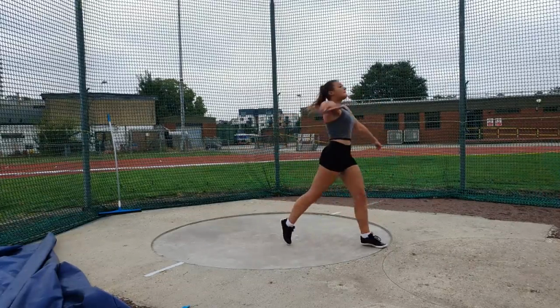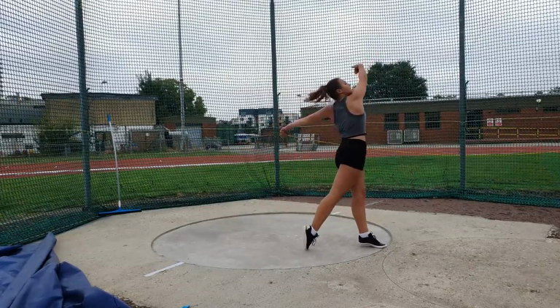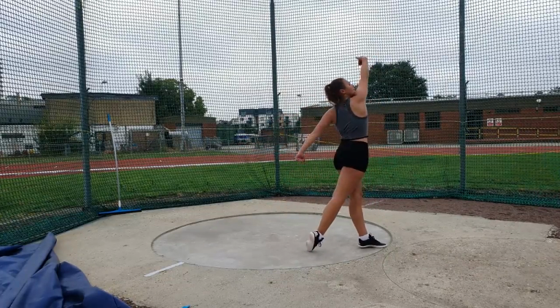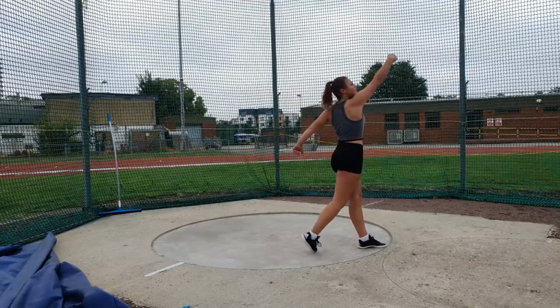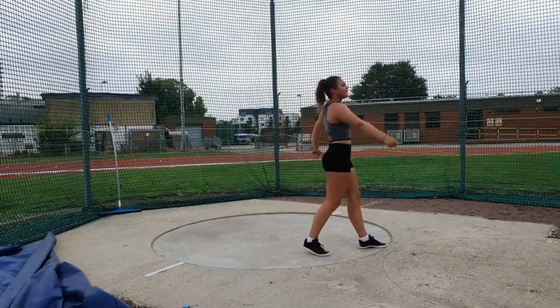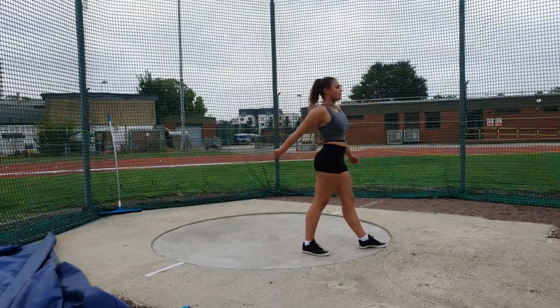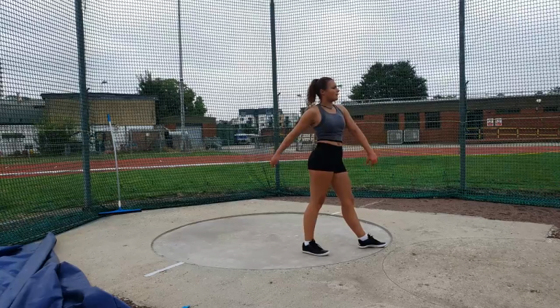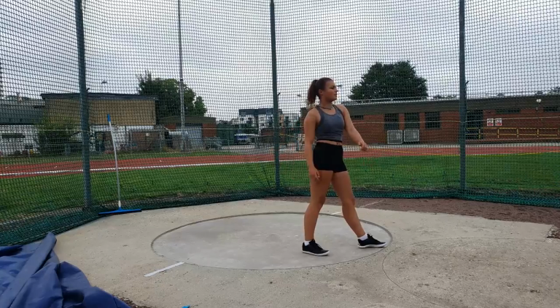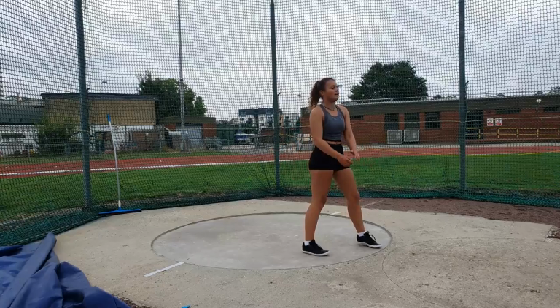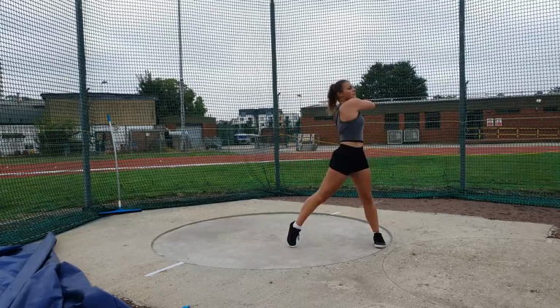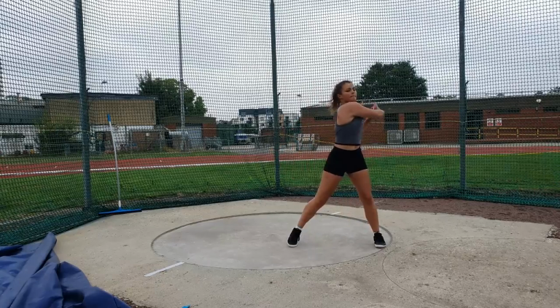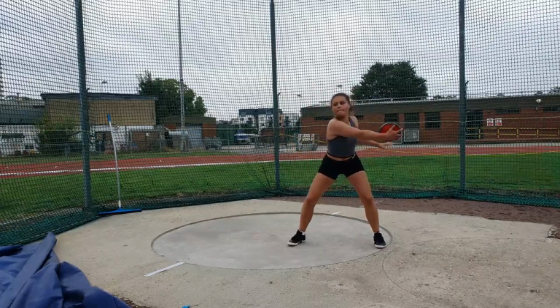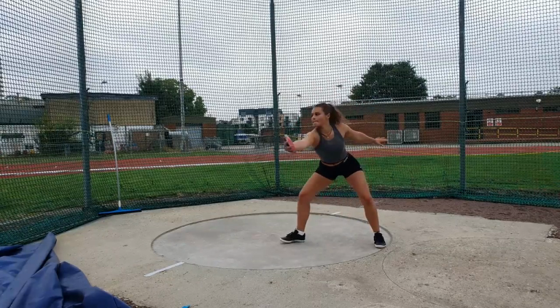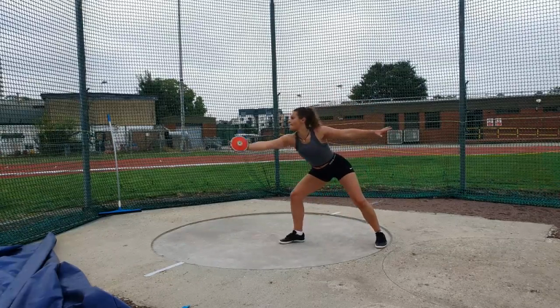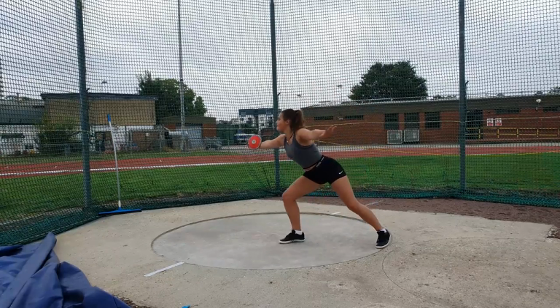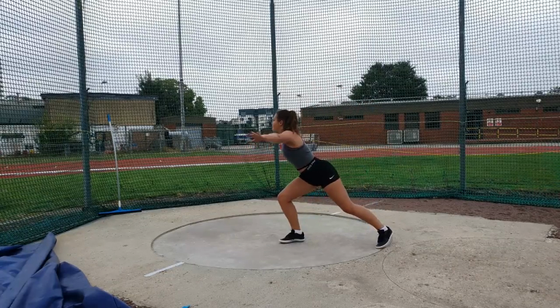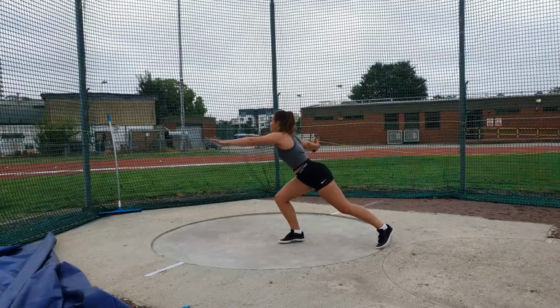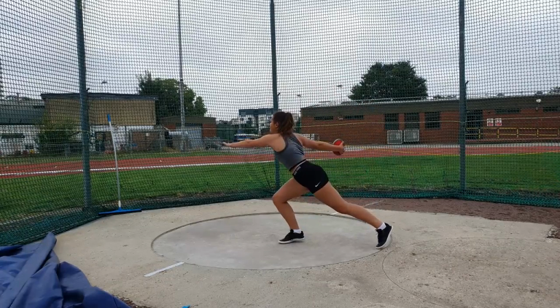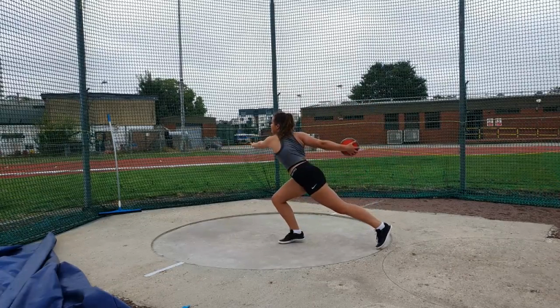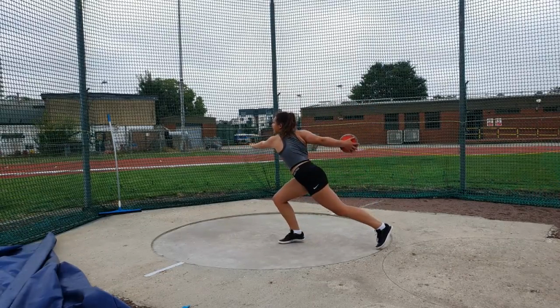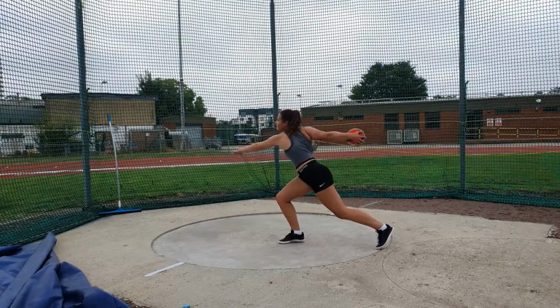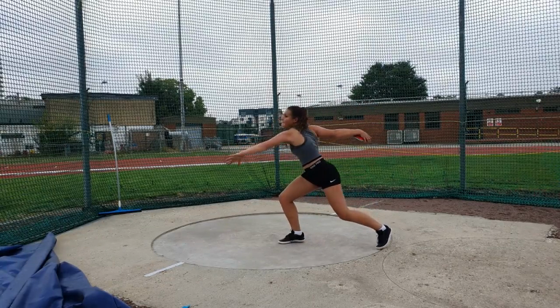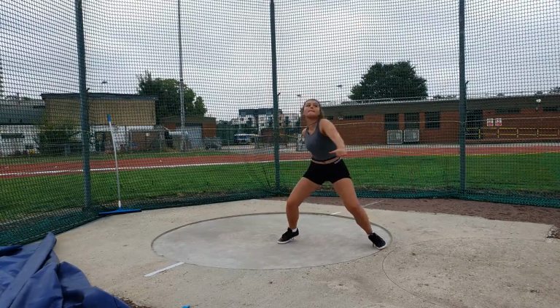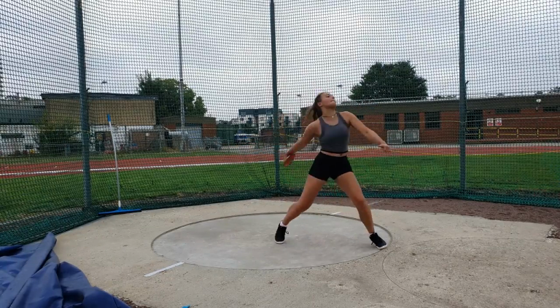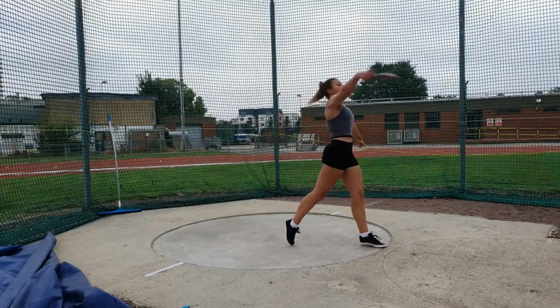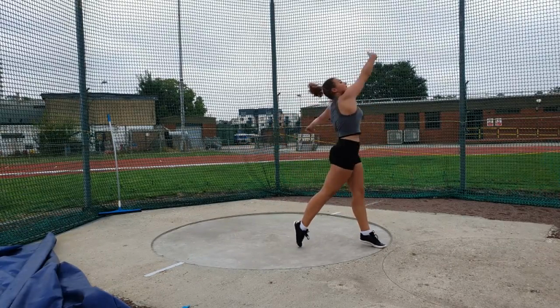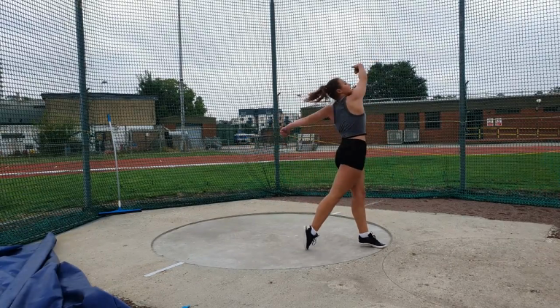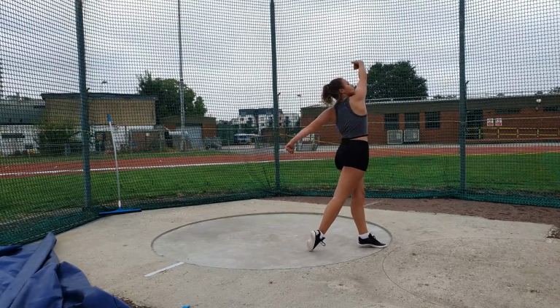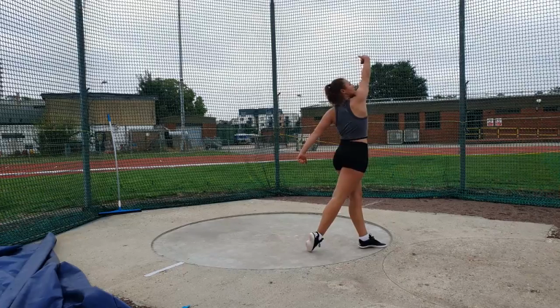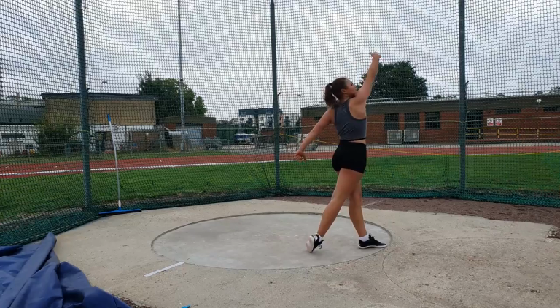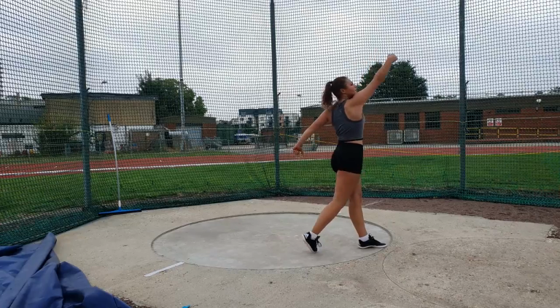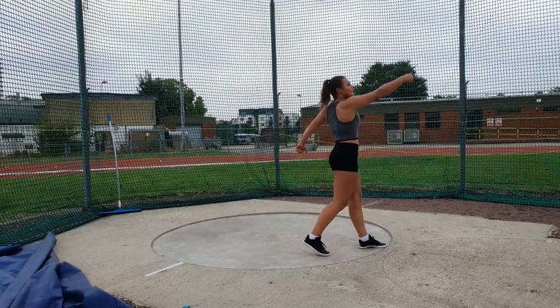You want to take the discus back as far round as you can and activate through the hips first, and the arms come through second.